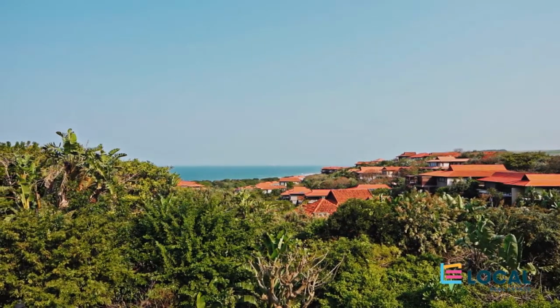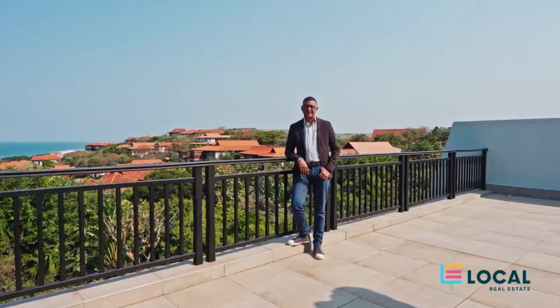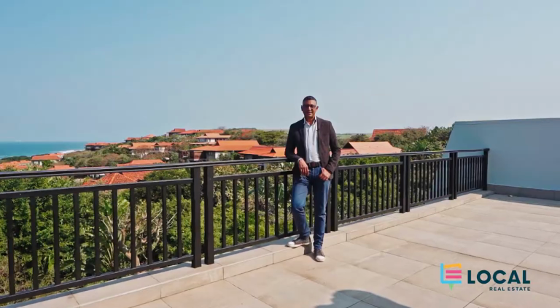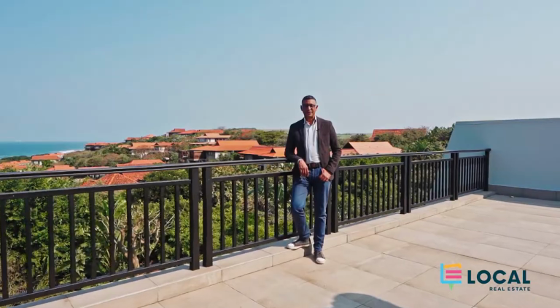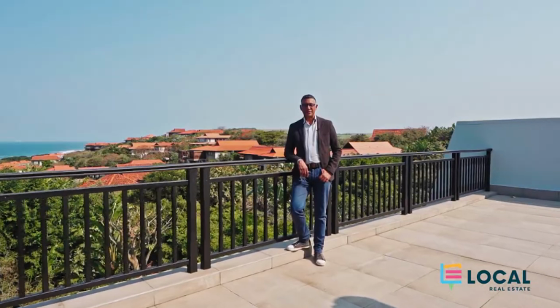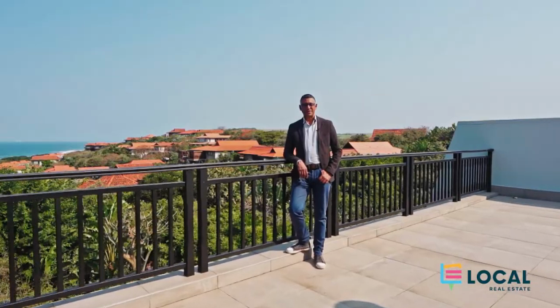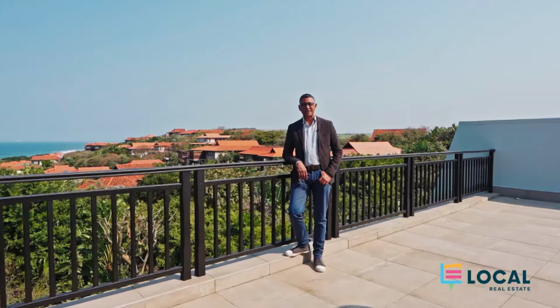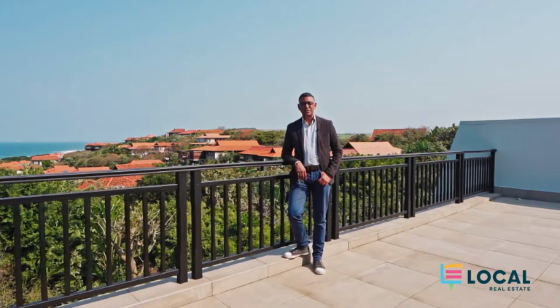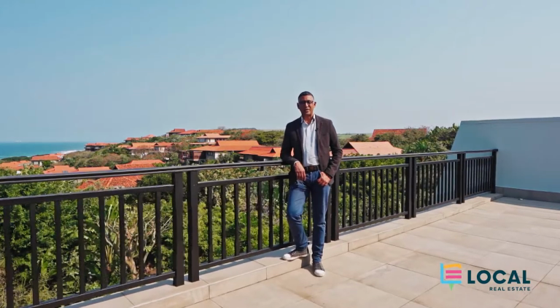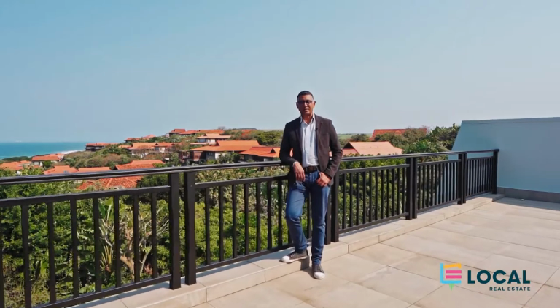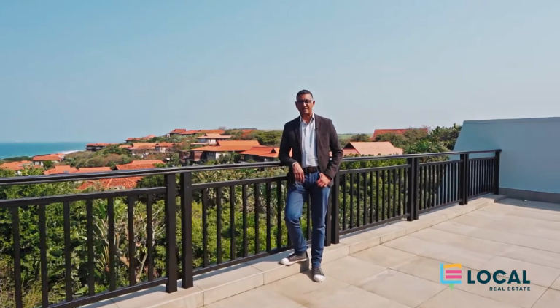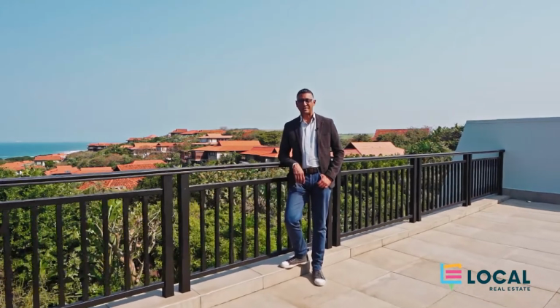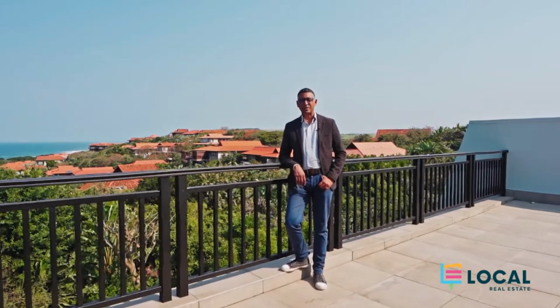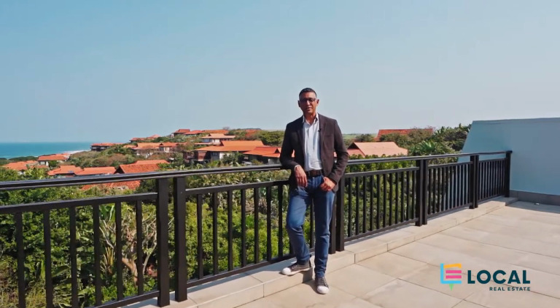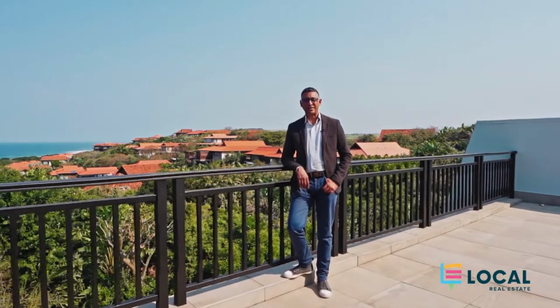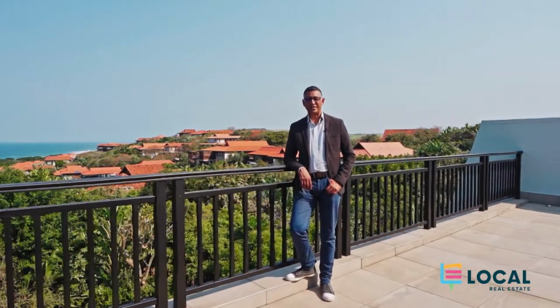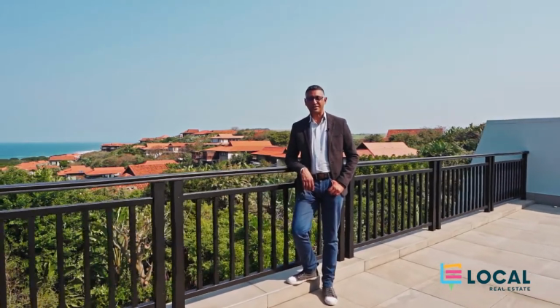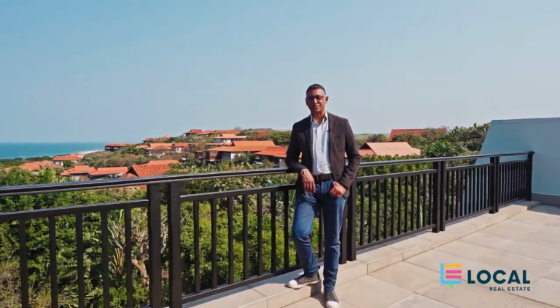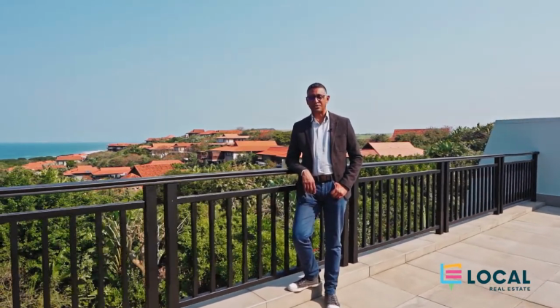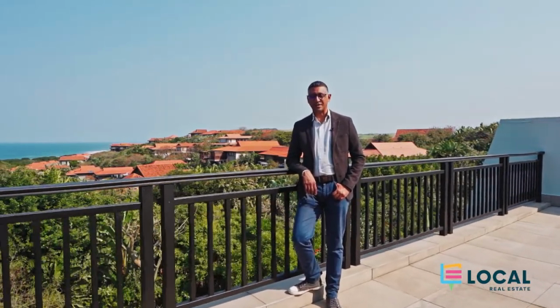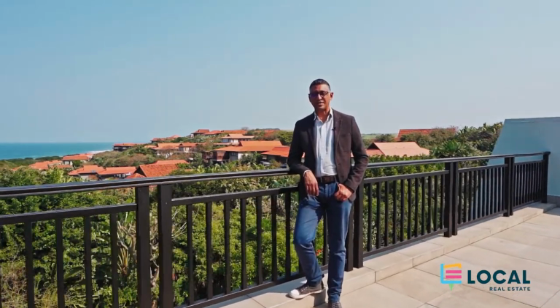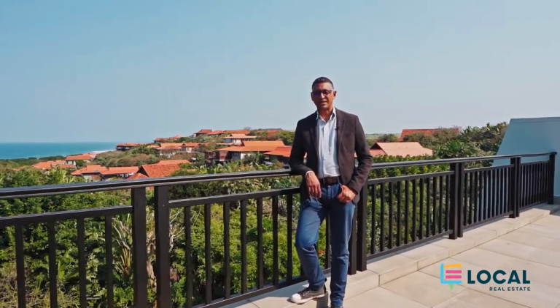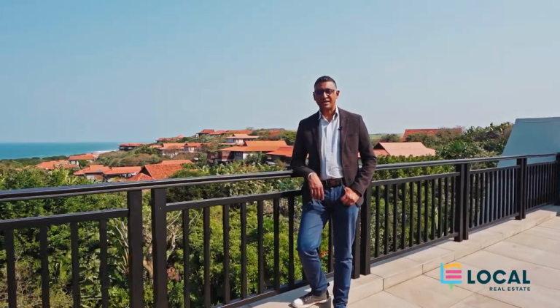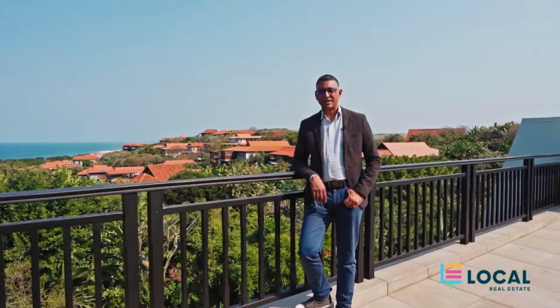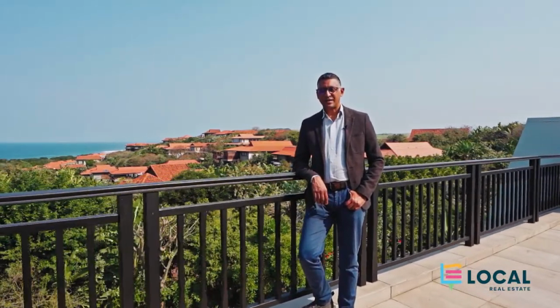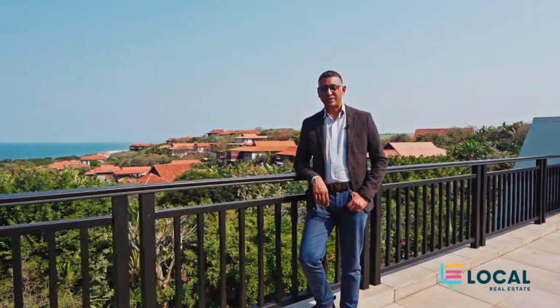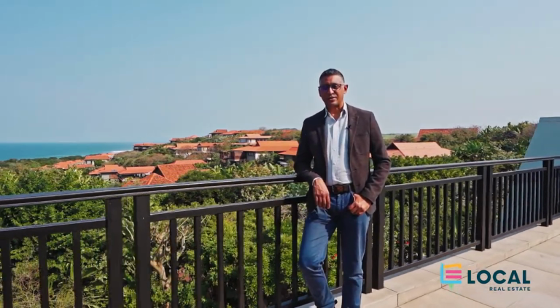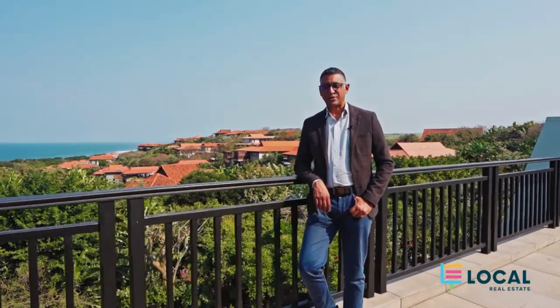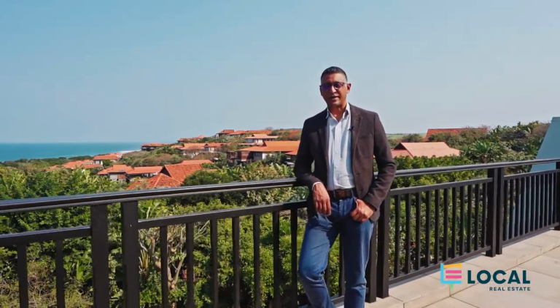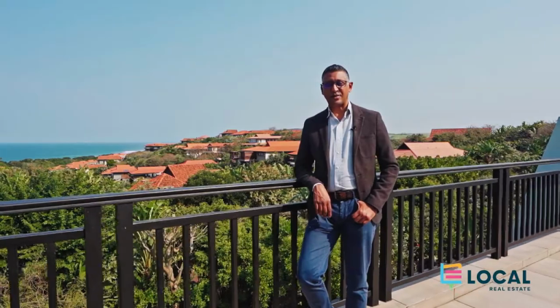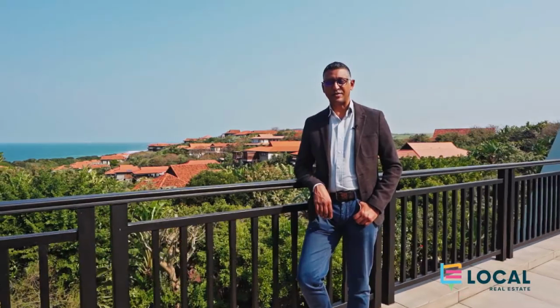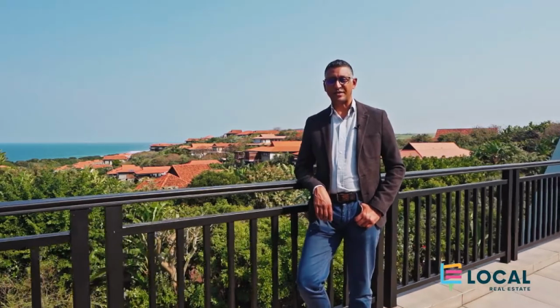Thank you for visiting this superb apartment that's been totally redone to suit all tastes. Give me a call to arrange a private visit.